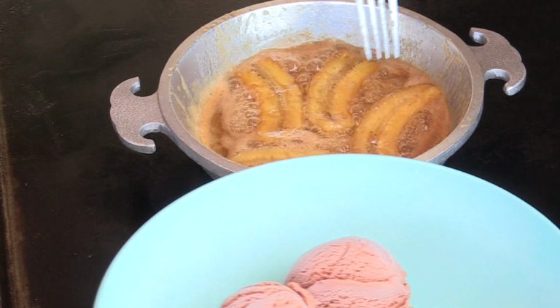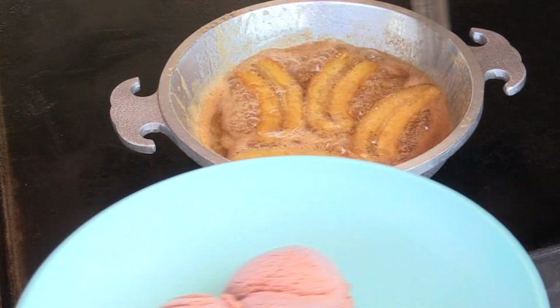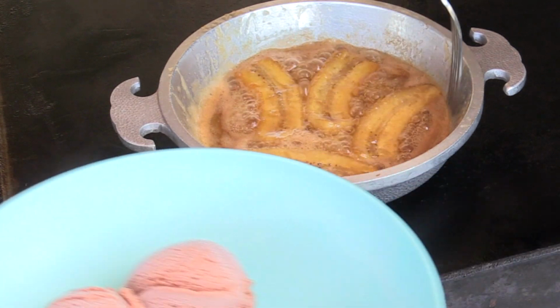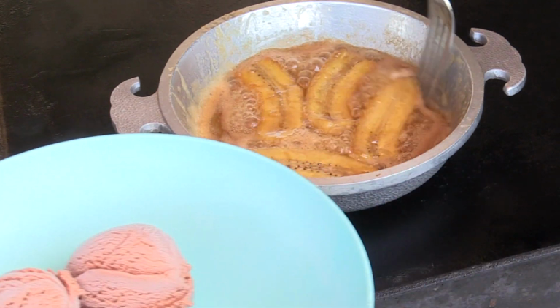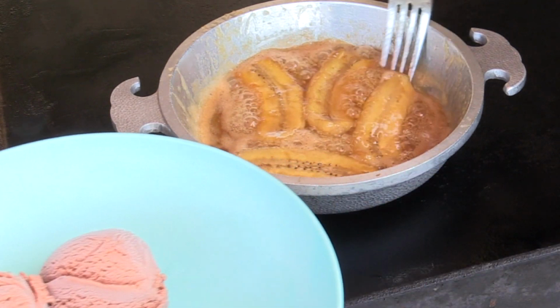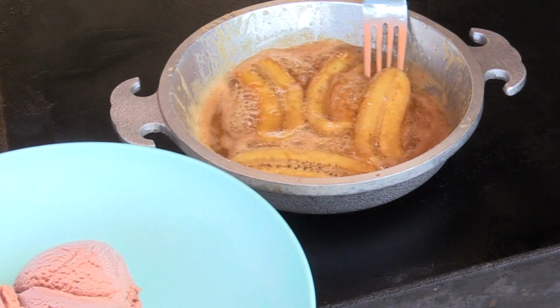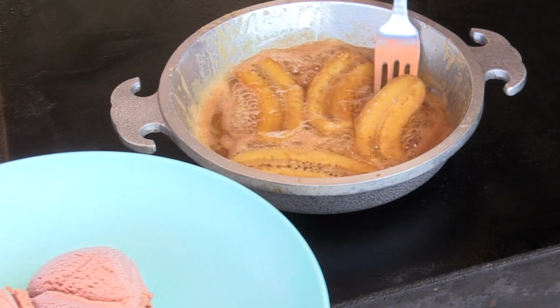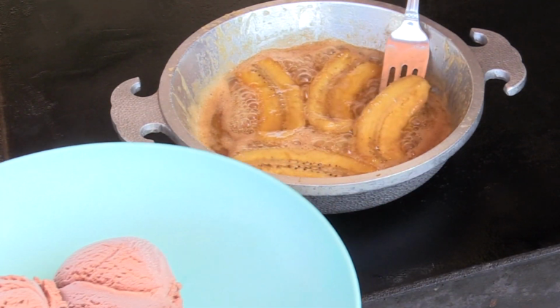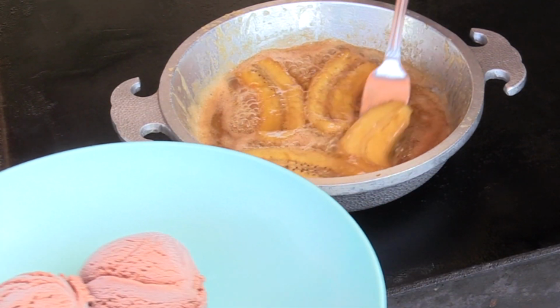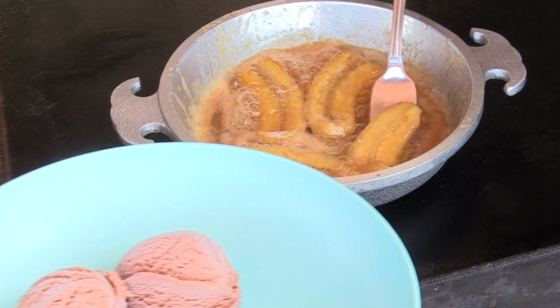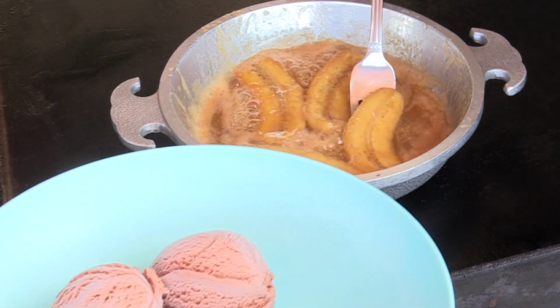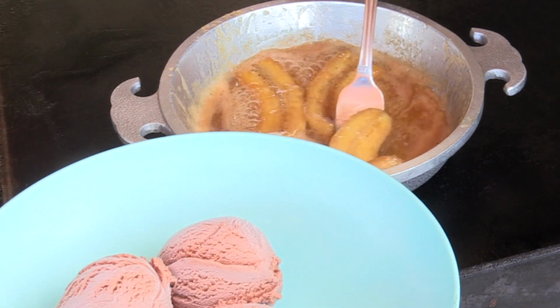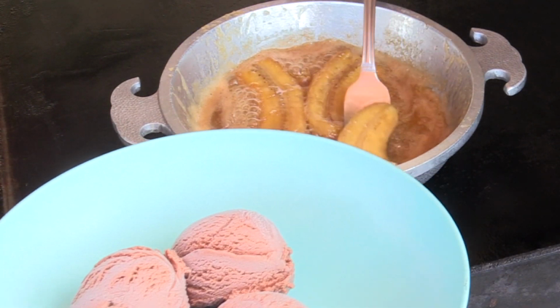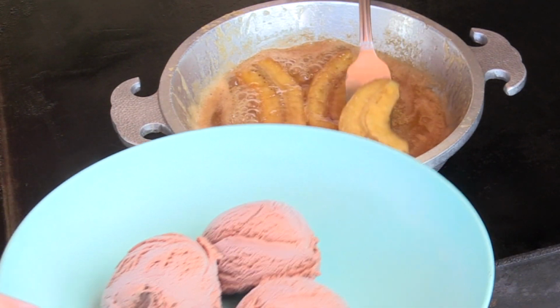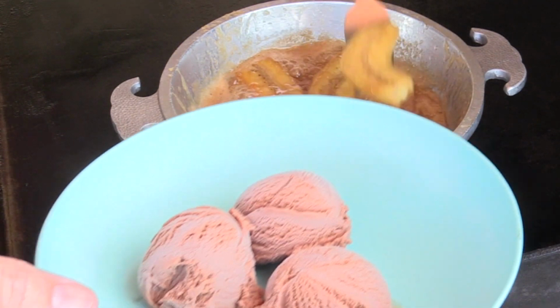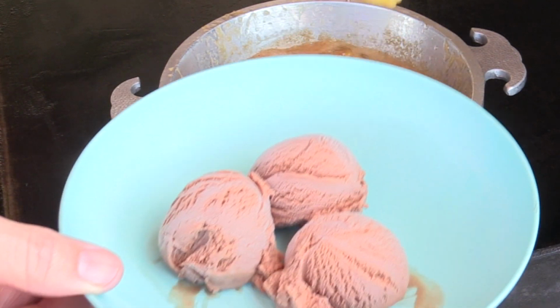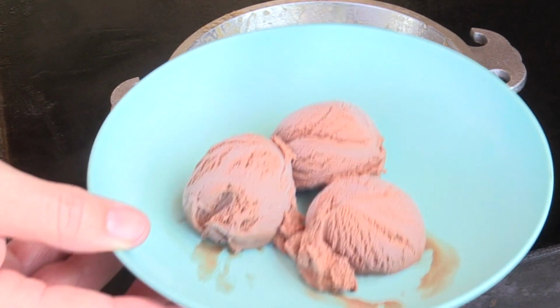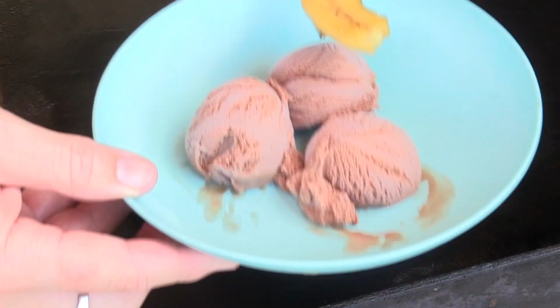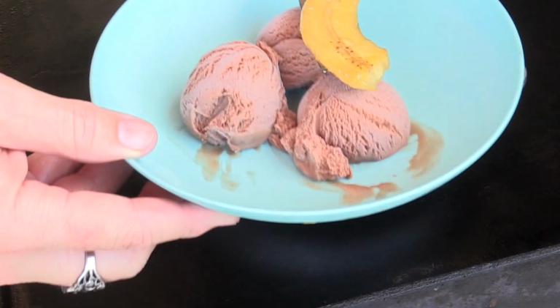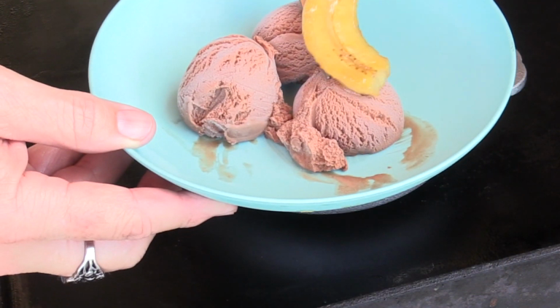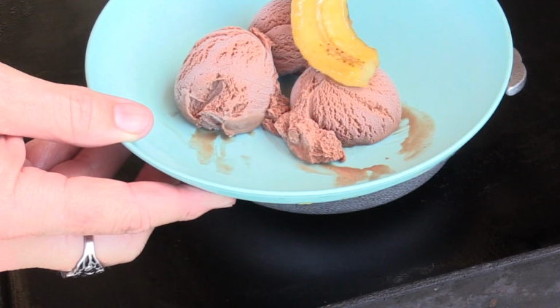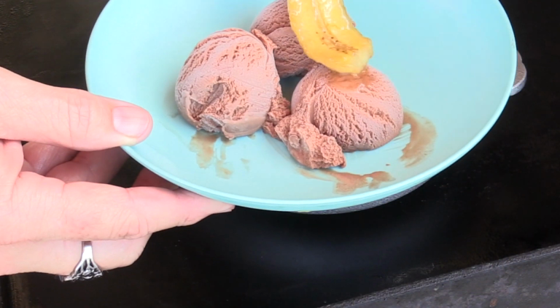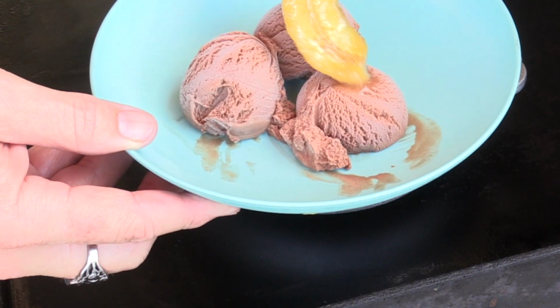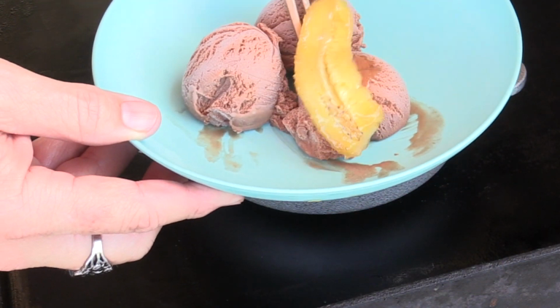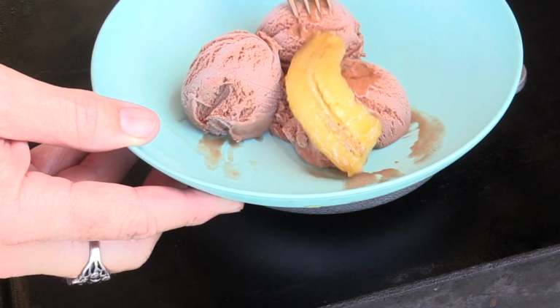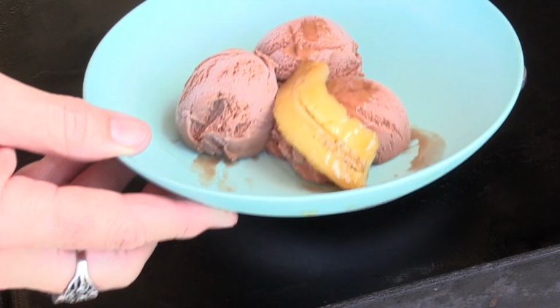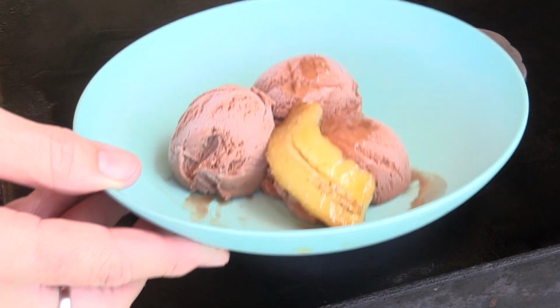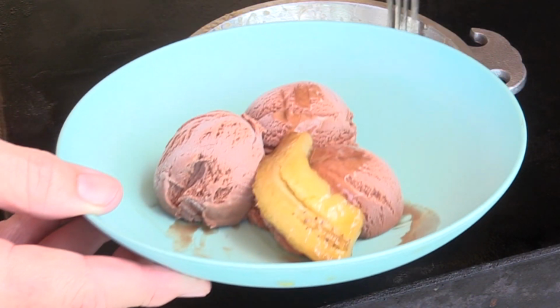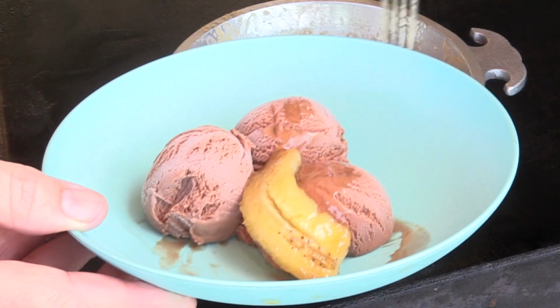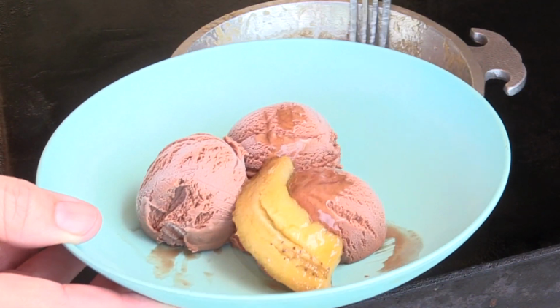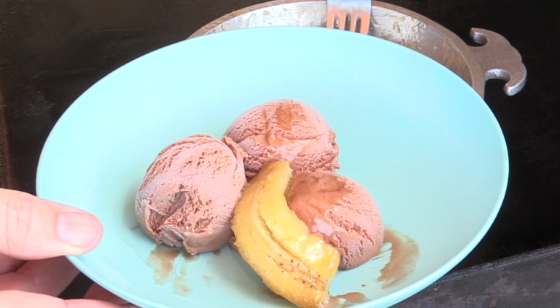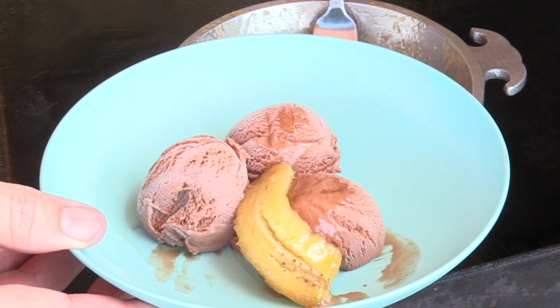We're just going to get this banana, scoop right underneath it, and drop it right on top of that ice cream.